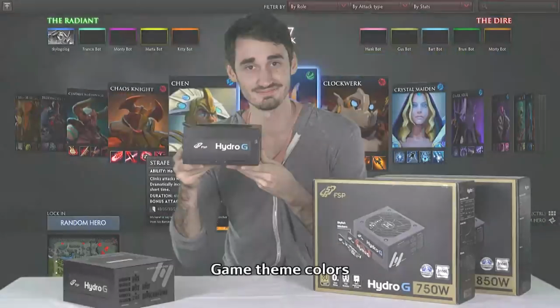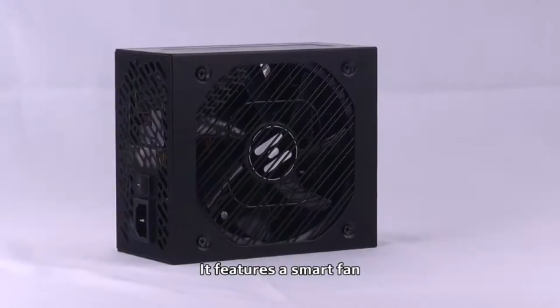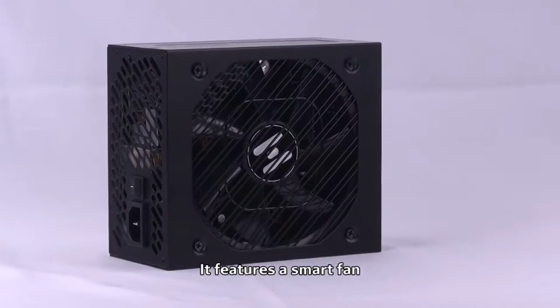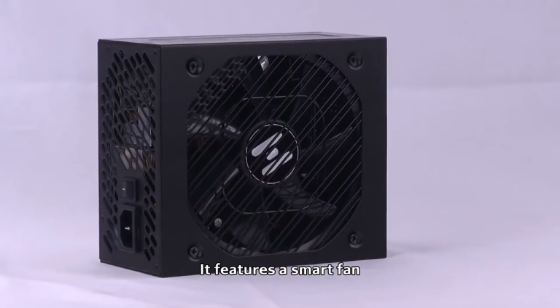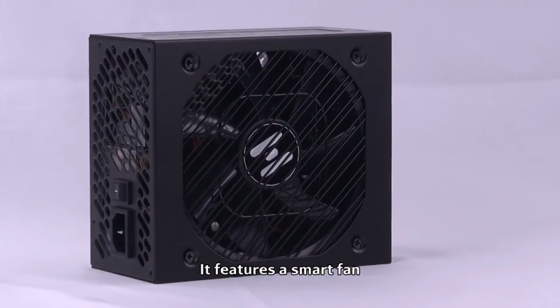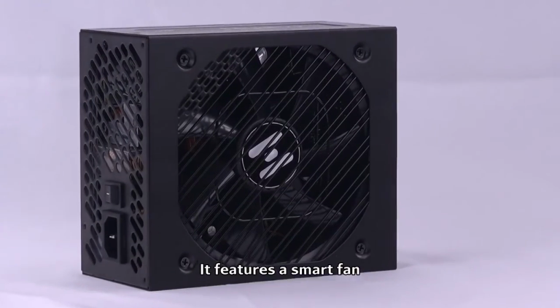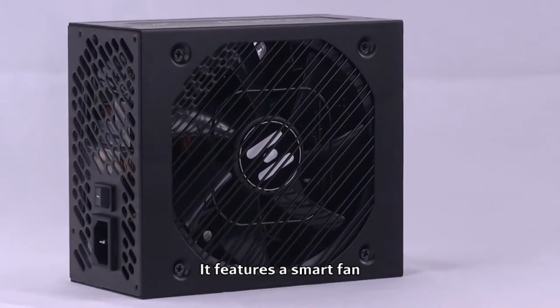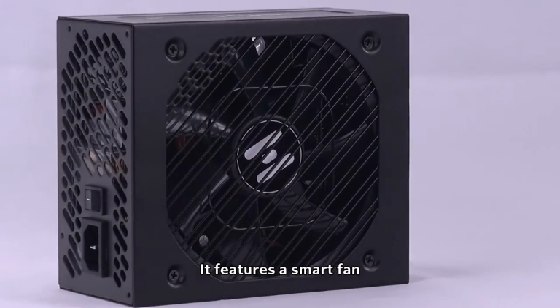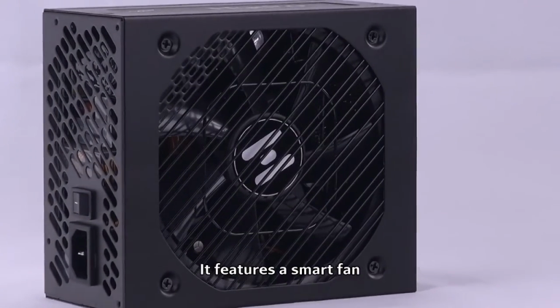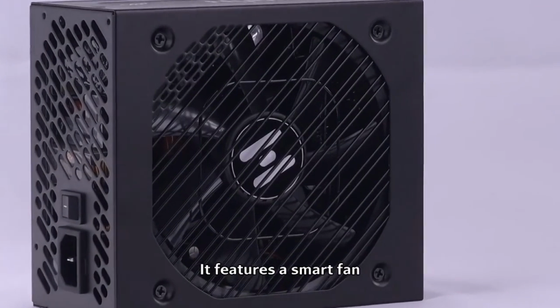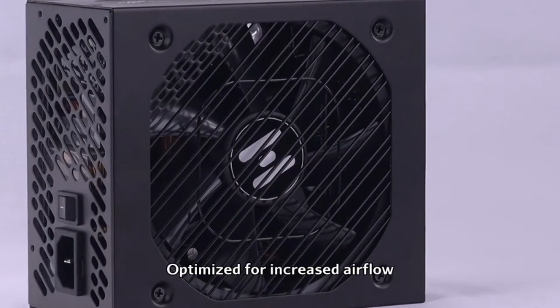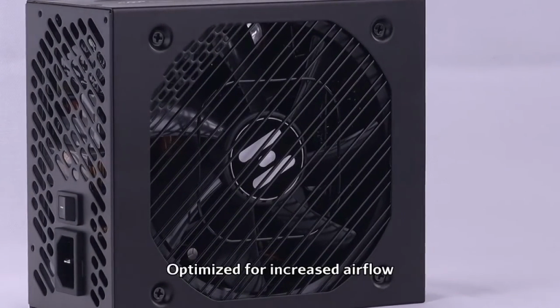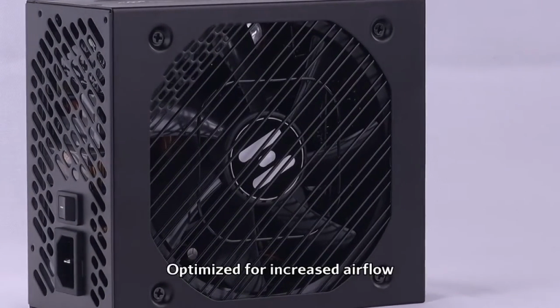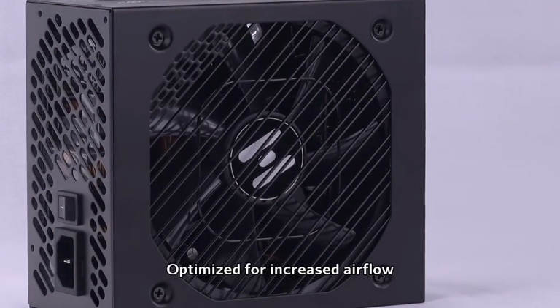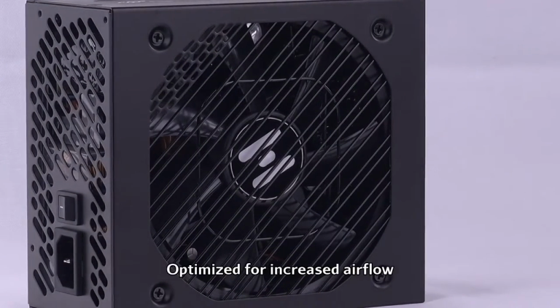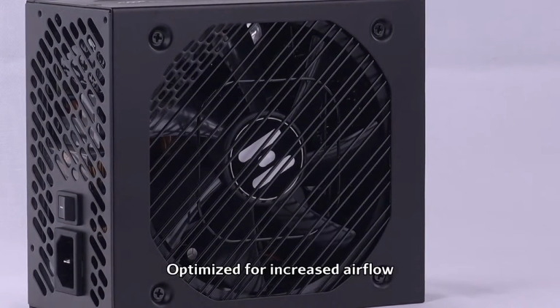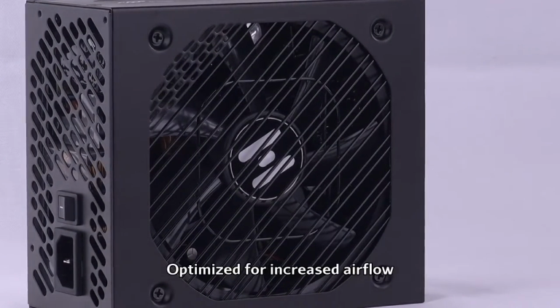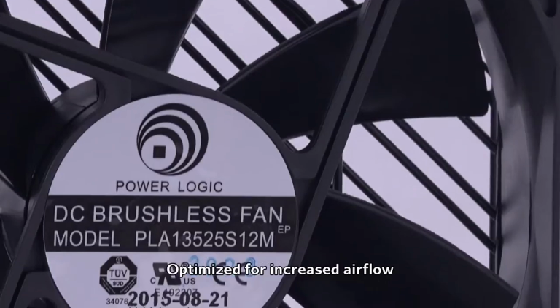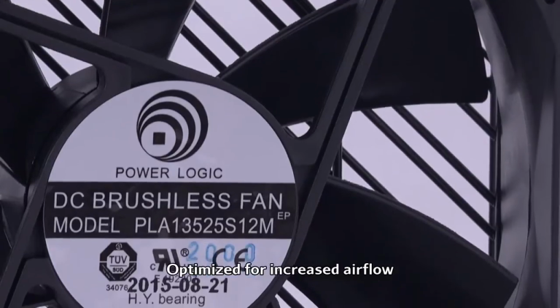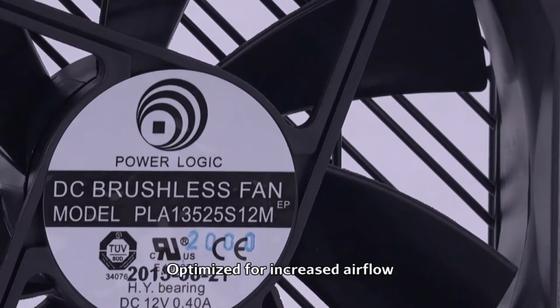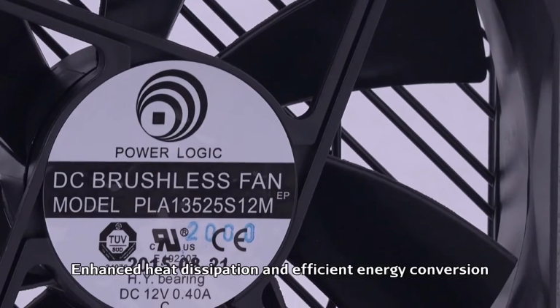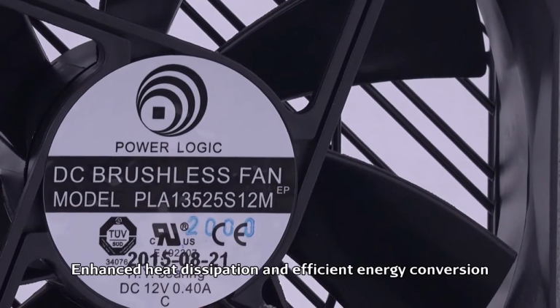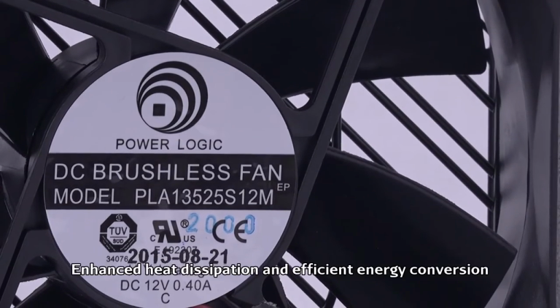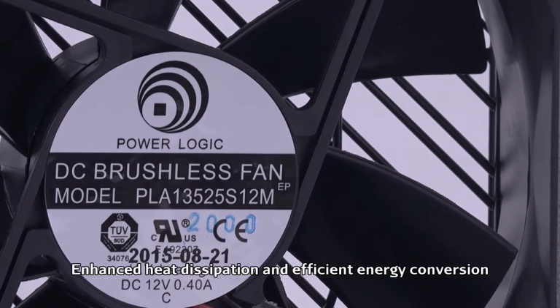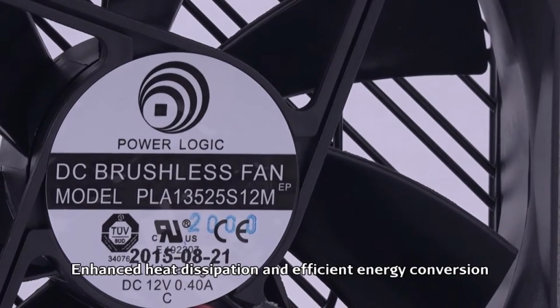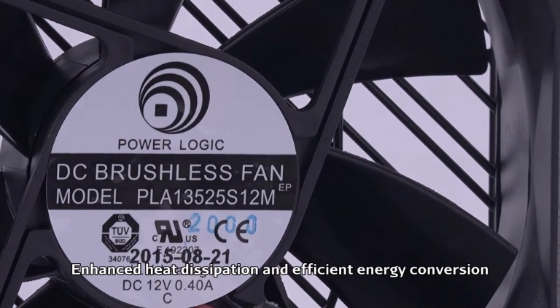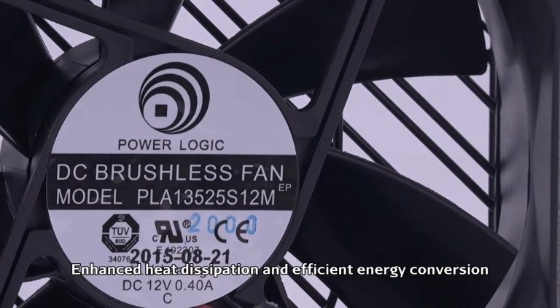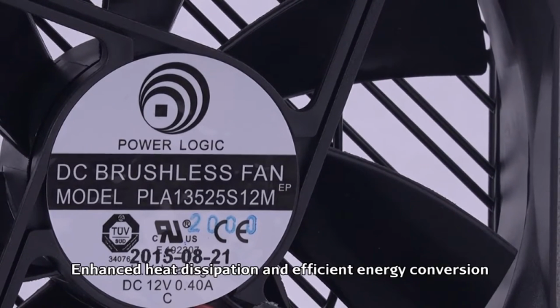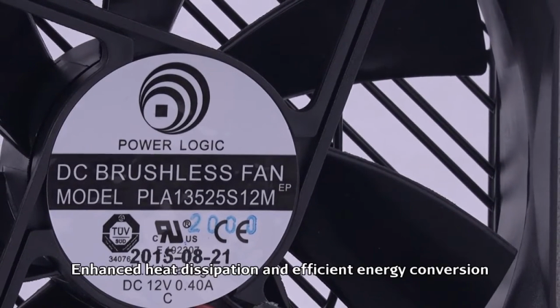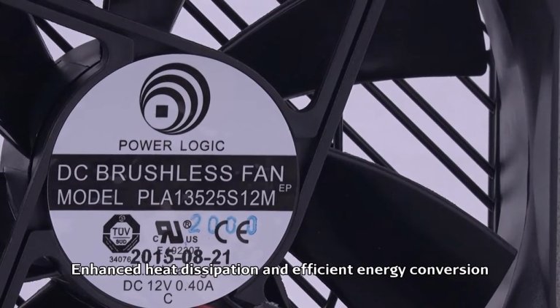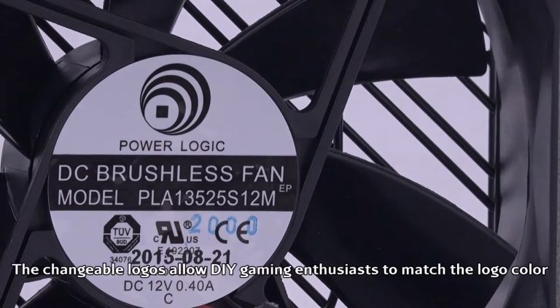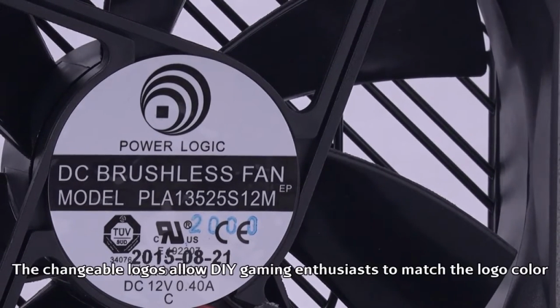It features a smart fan, optimized internal airflow, enhanced heat dissipation, and efficient energy conversion.